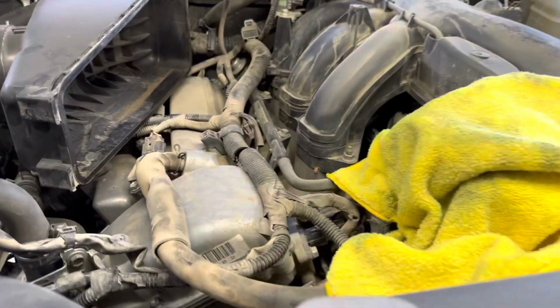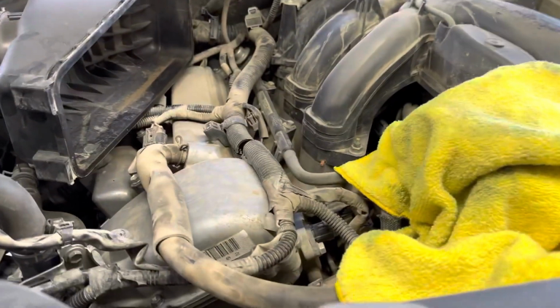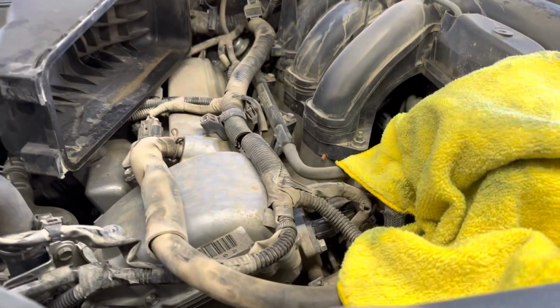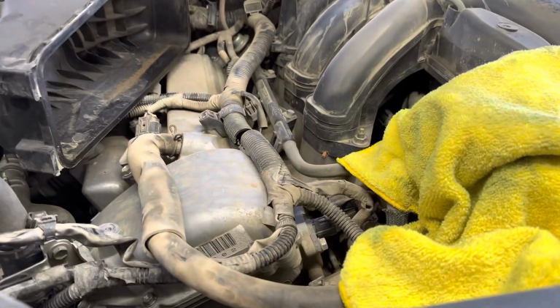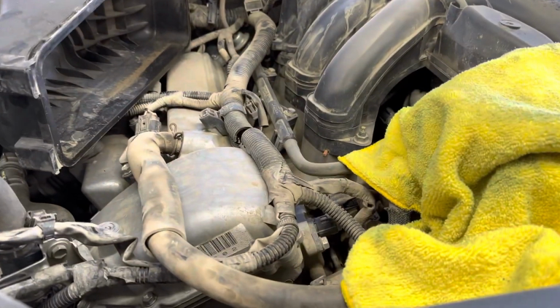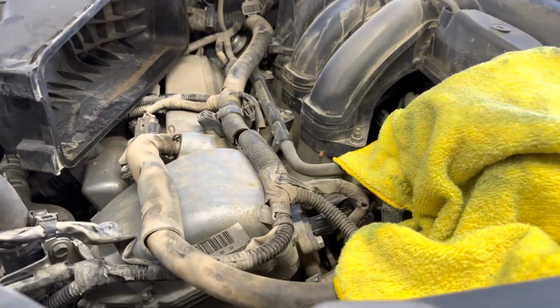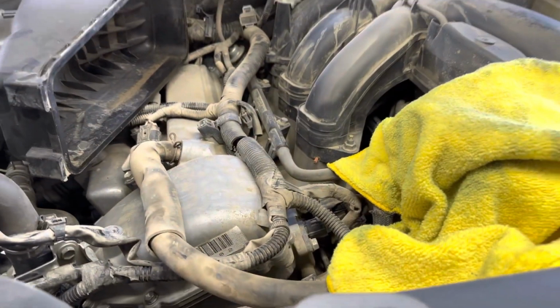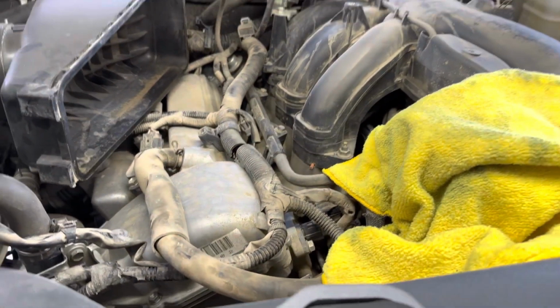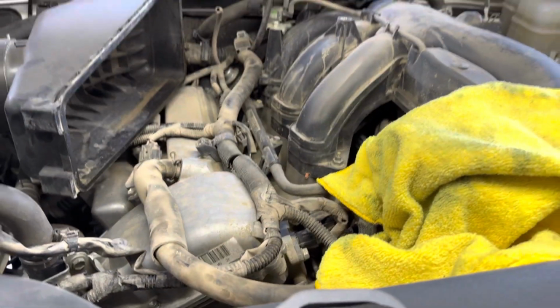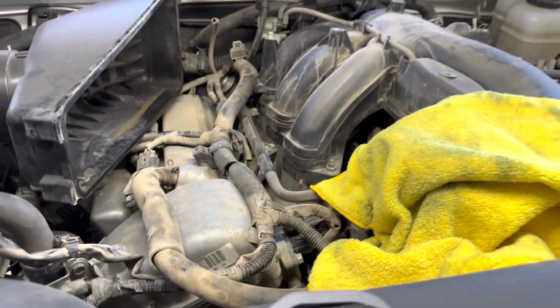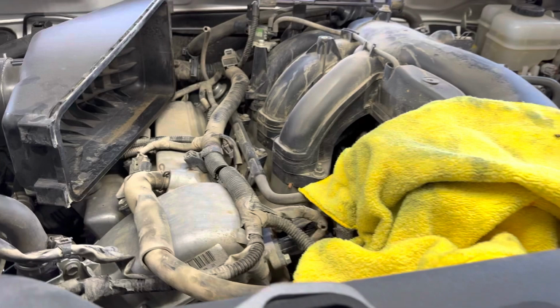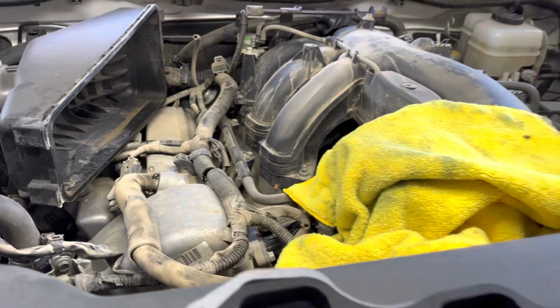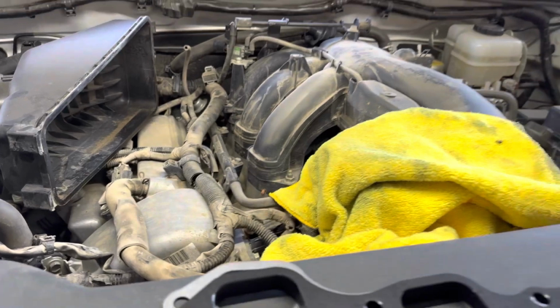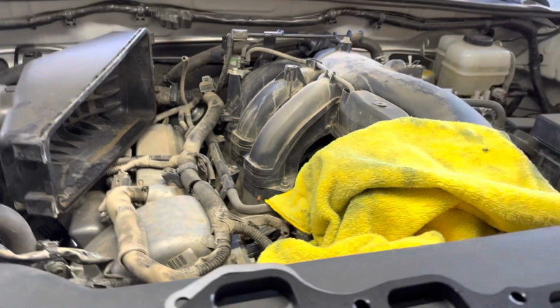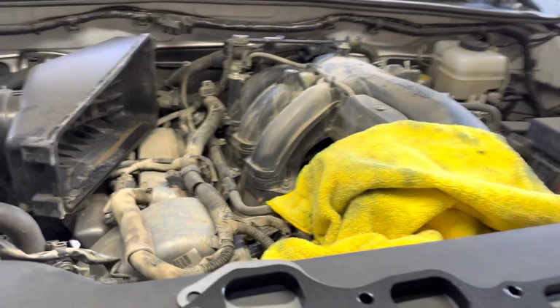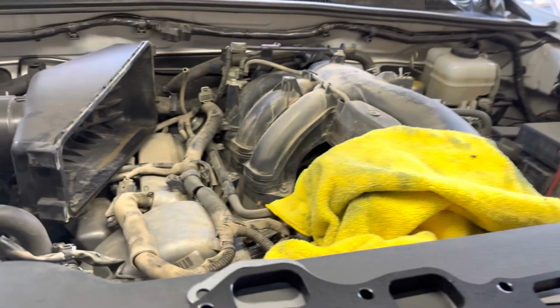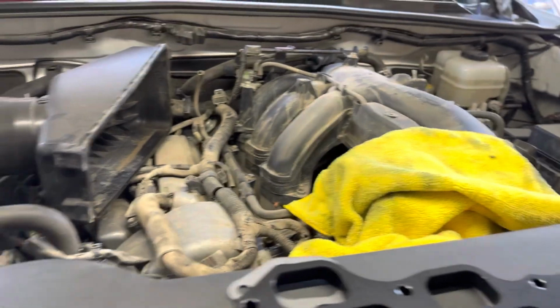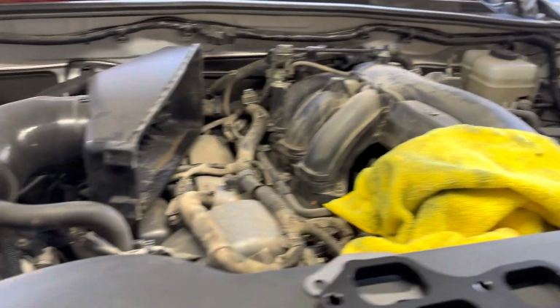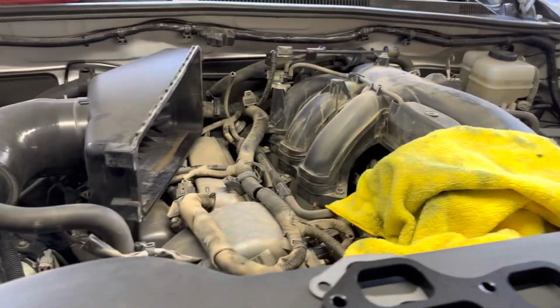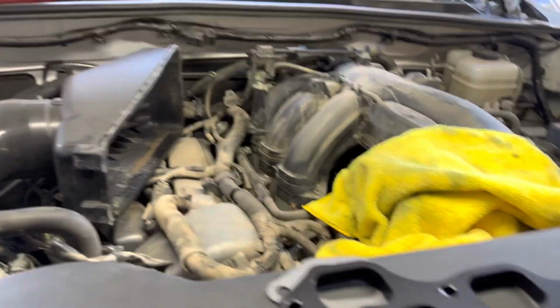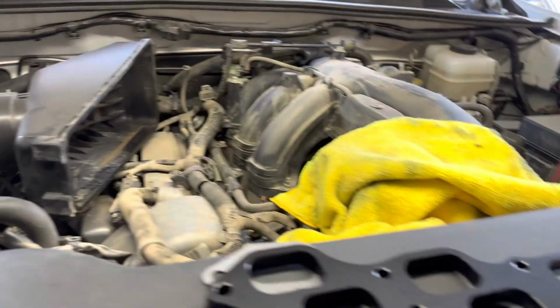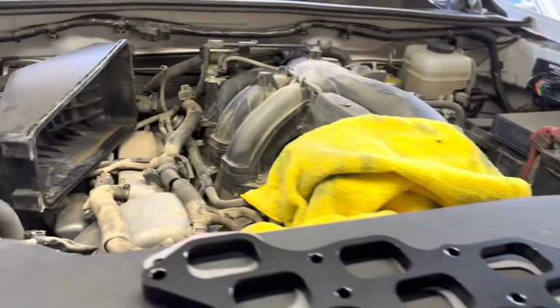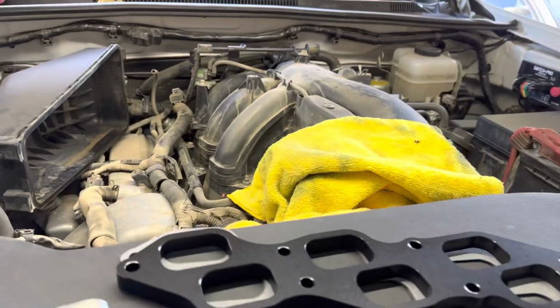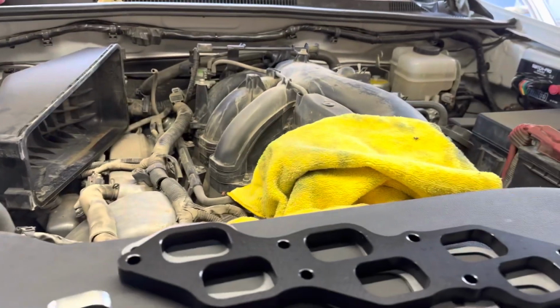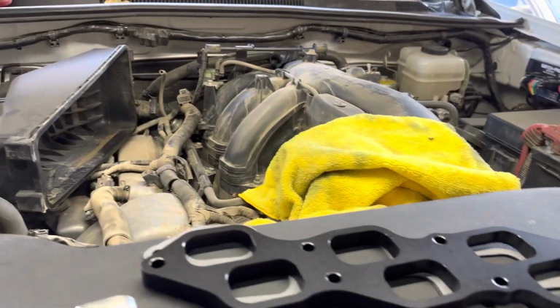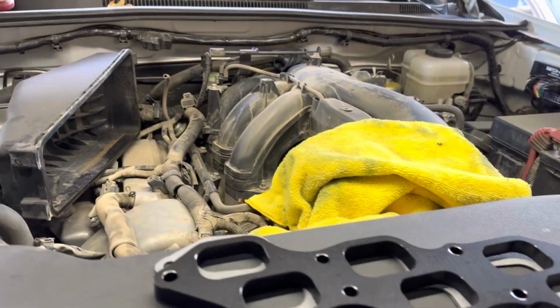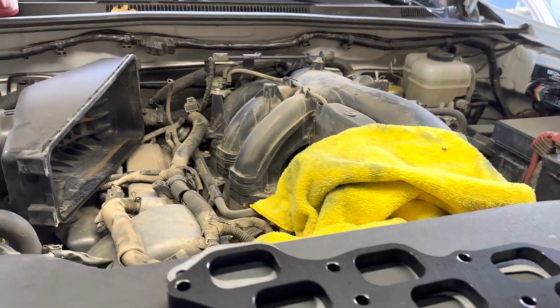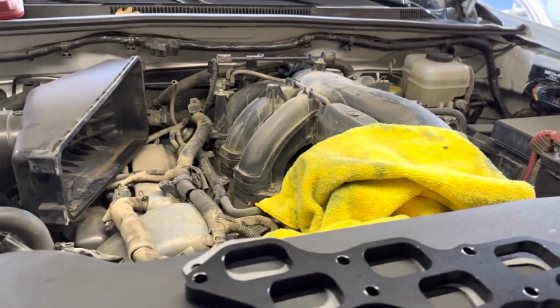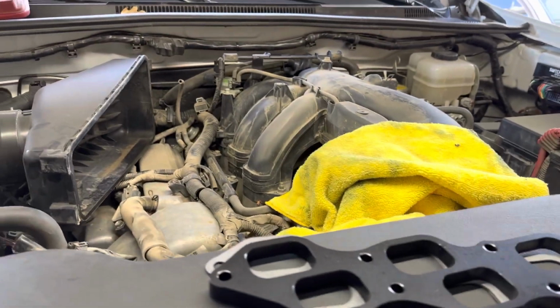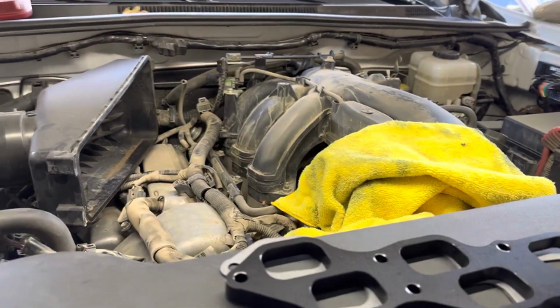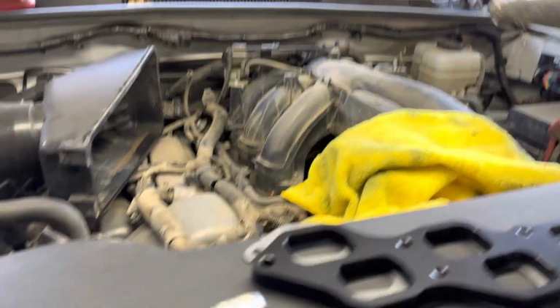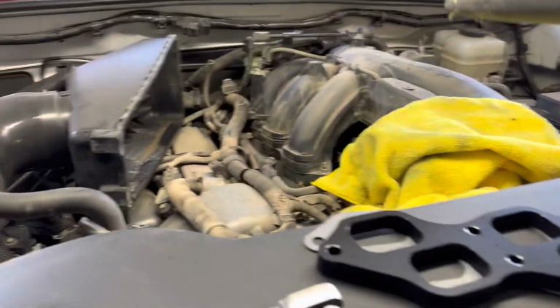Now that the box is off you can see — especially if you're driving off-road a lot — there's a bunch of dirt everywhere. I'll cover up the throttle body and hit it with the leaf blower.